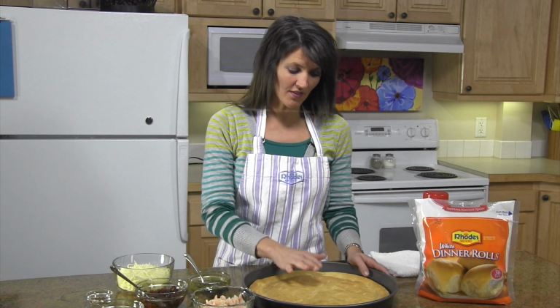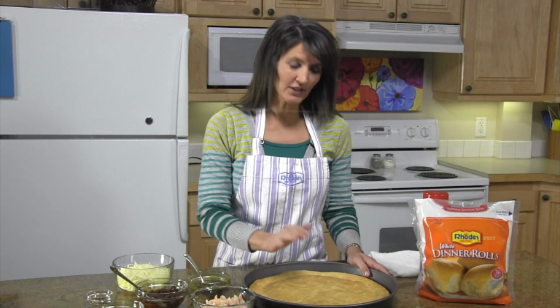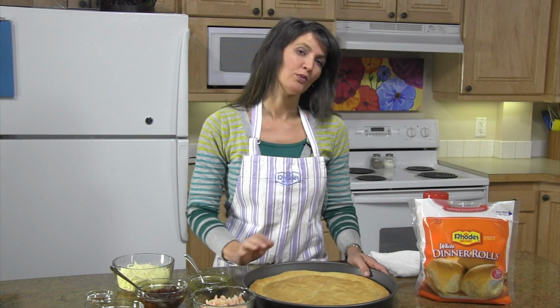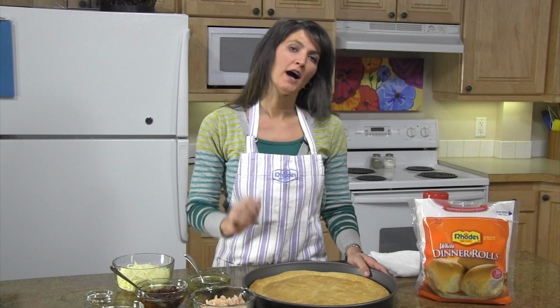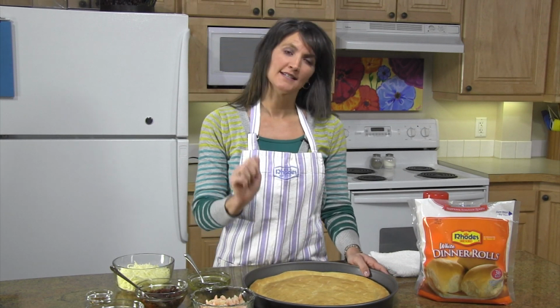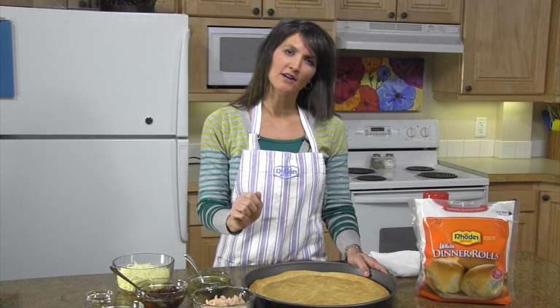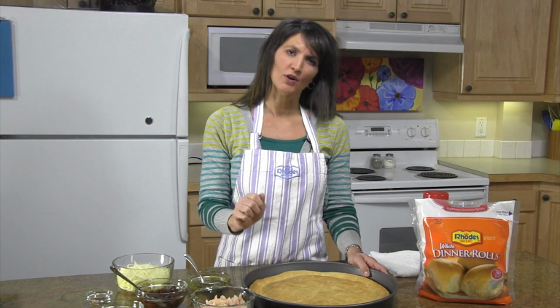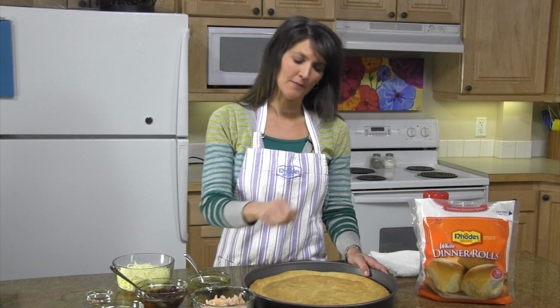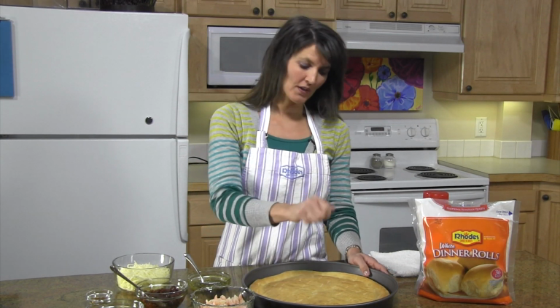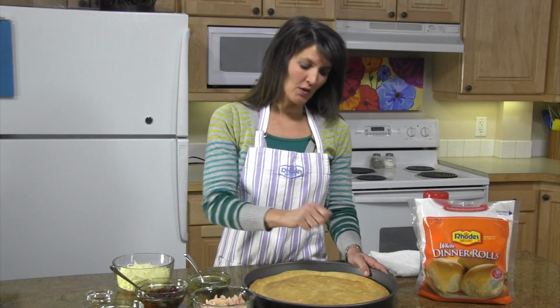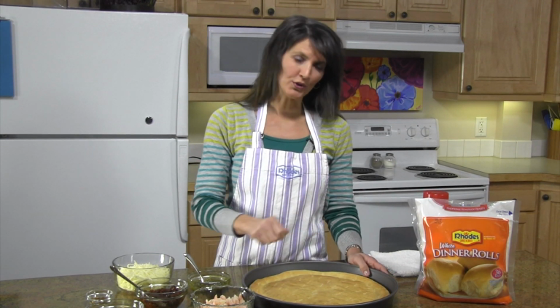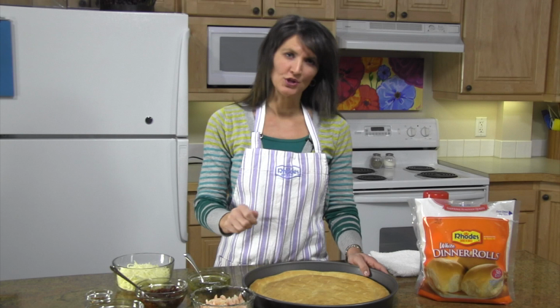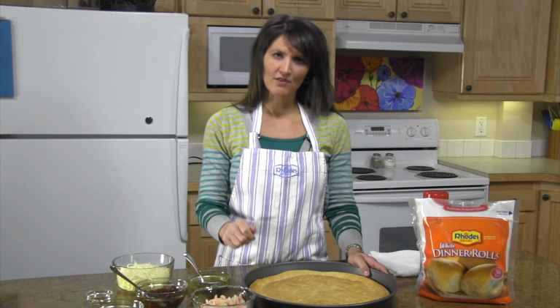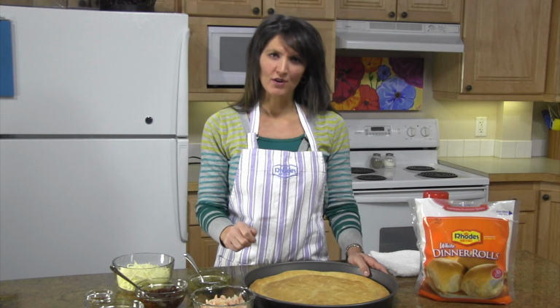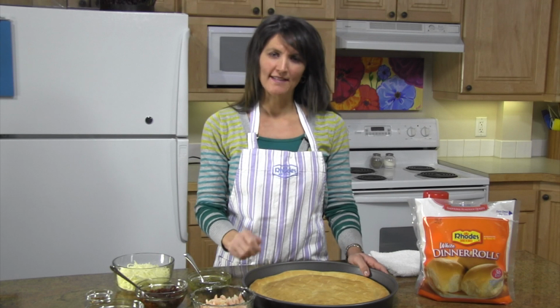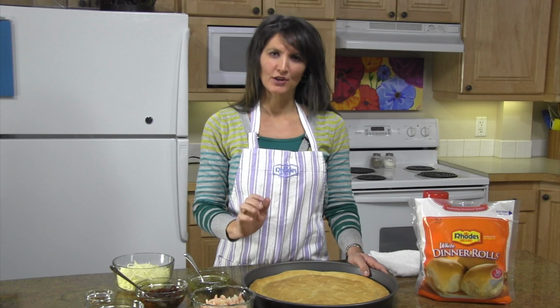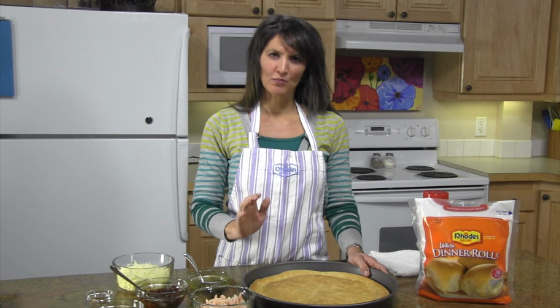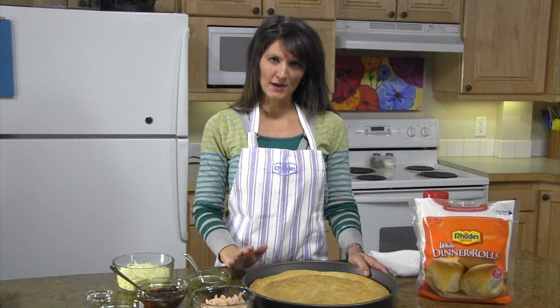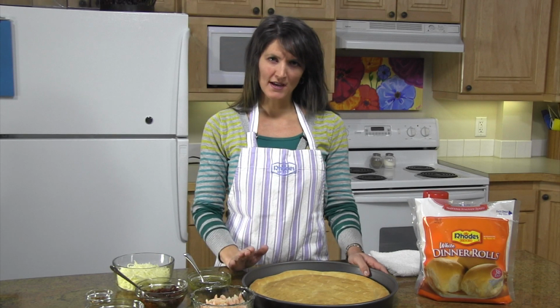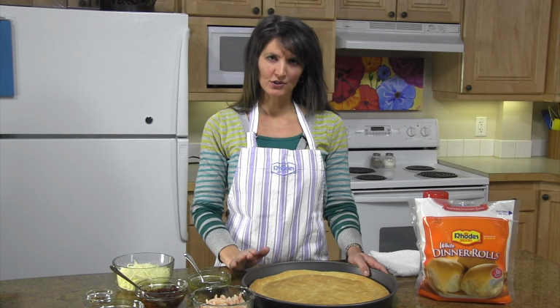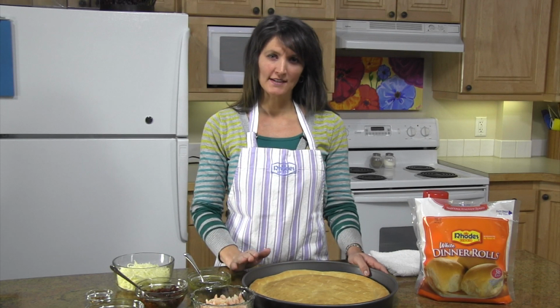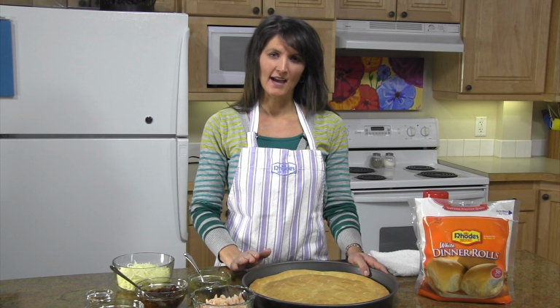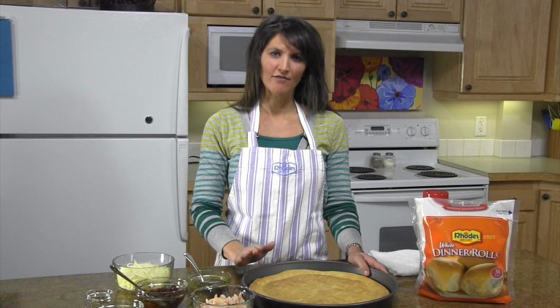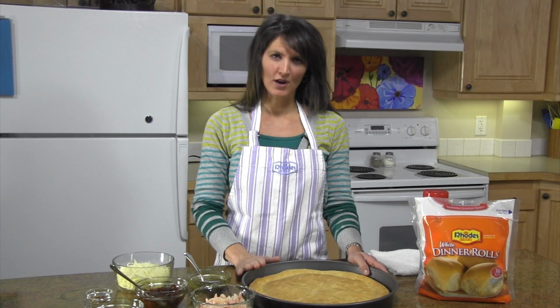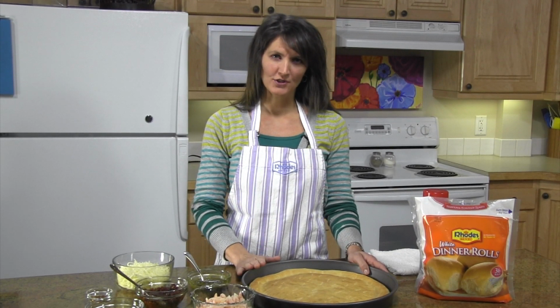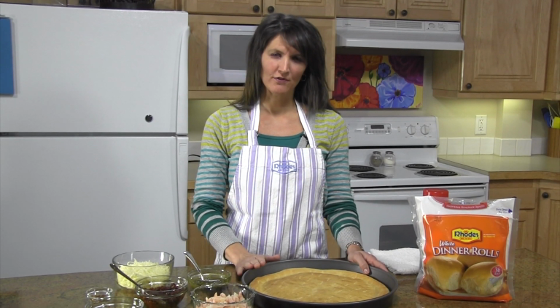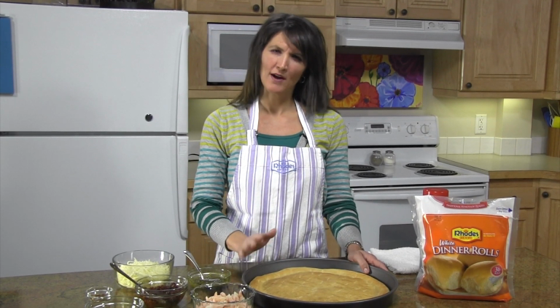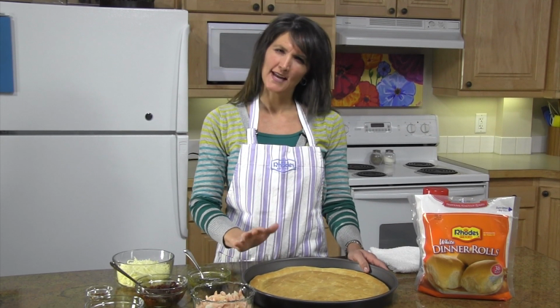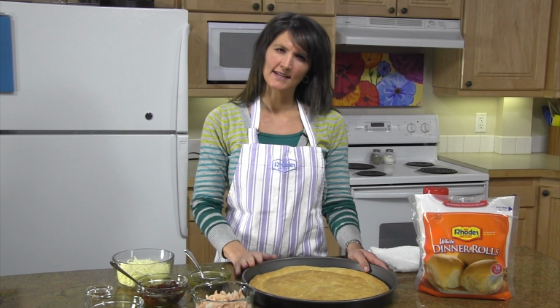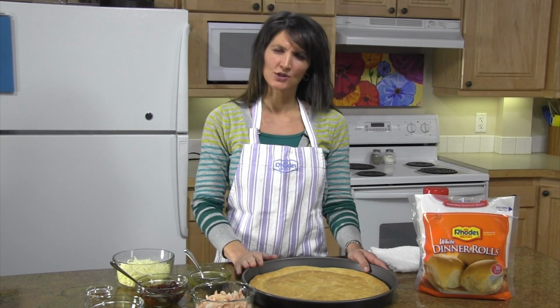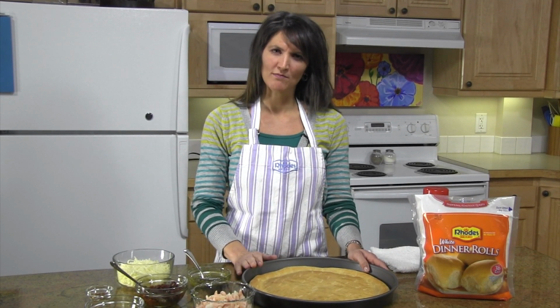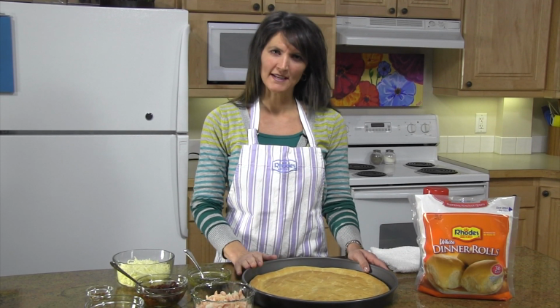Take a fork, poke your dough with a fork, and then you're going to pre-bake your crust at 400 degrees for about 10 to 12 minutes.